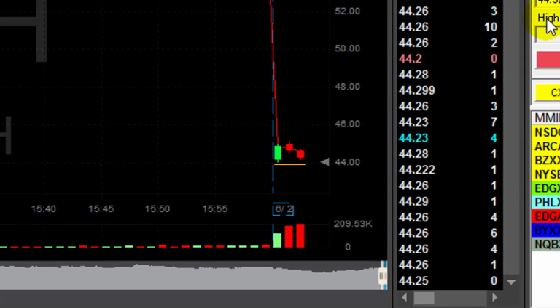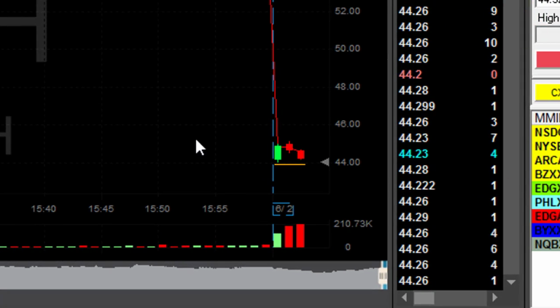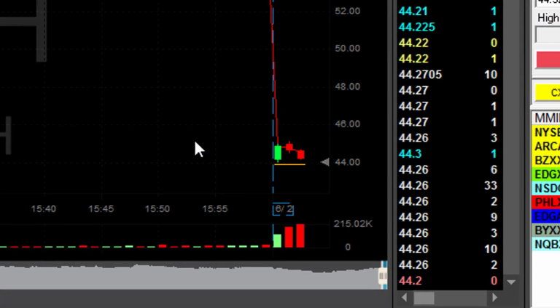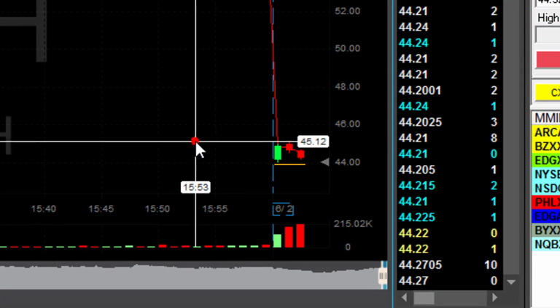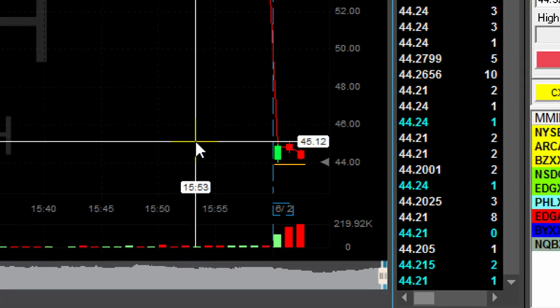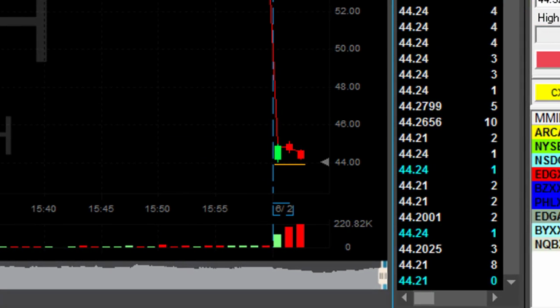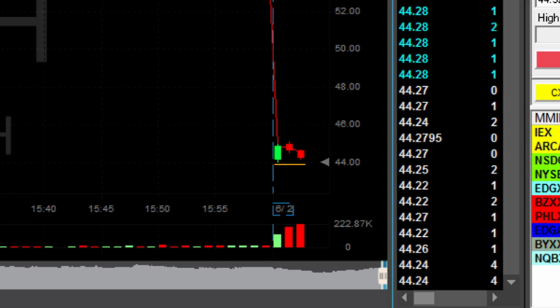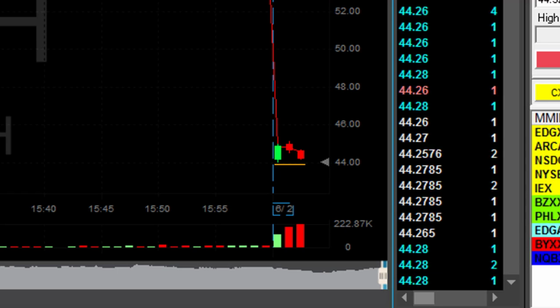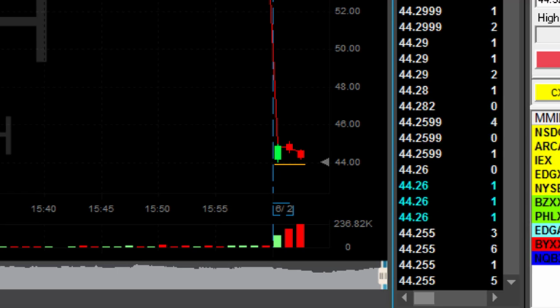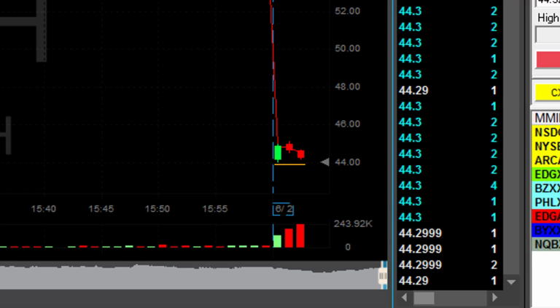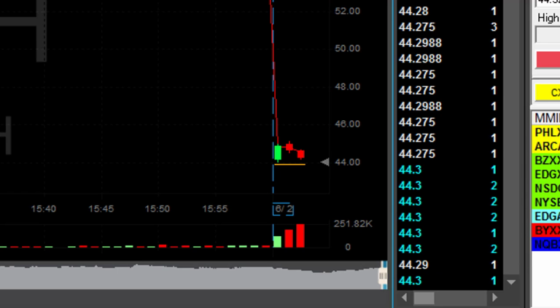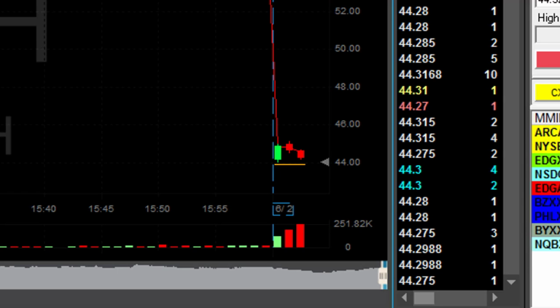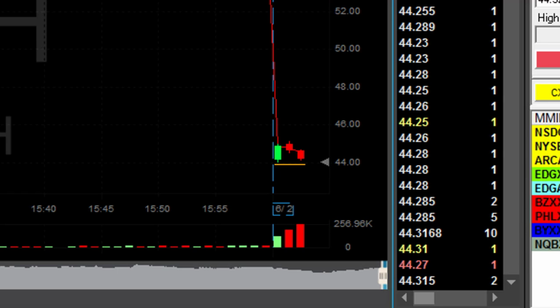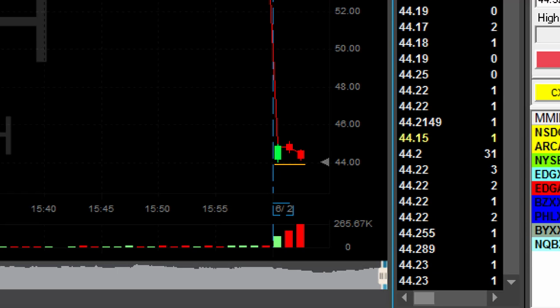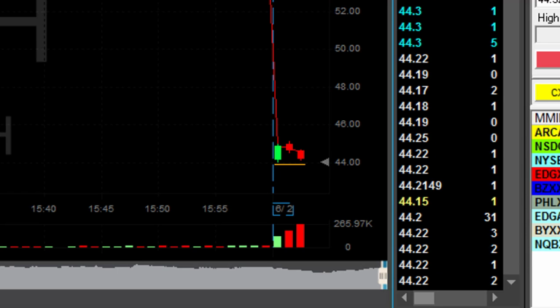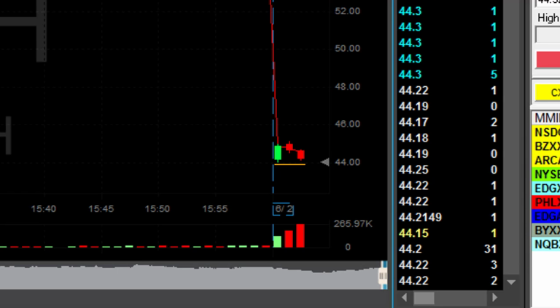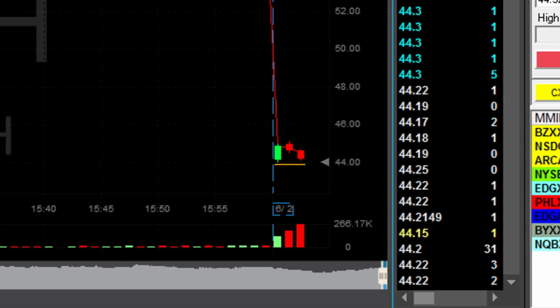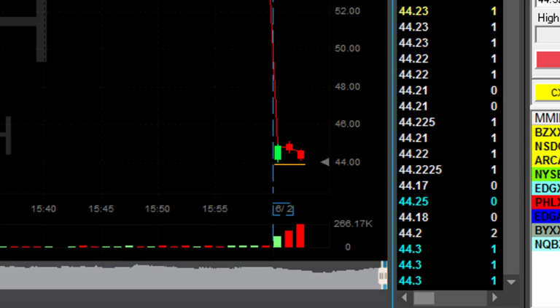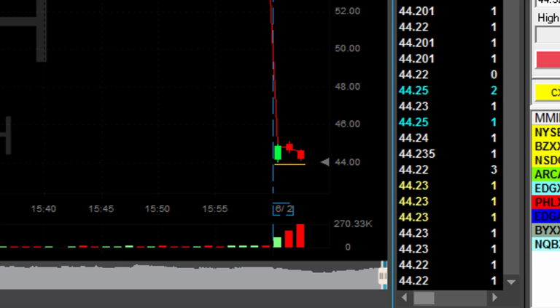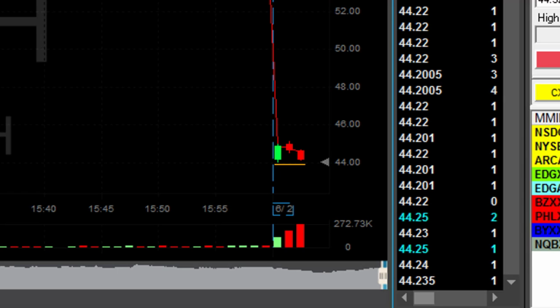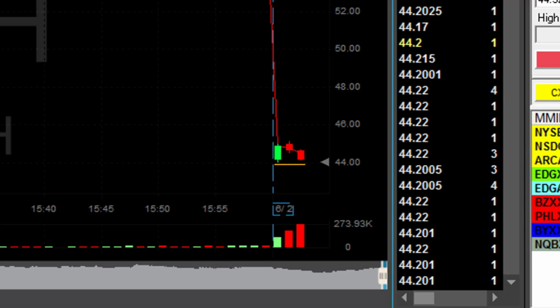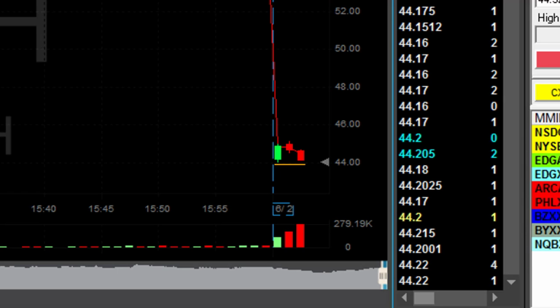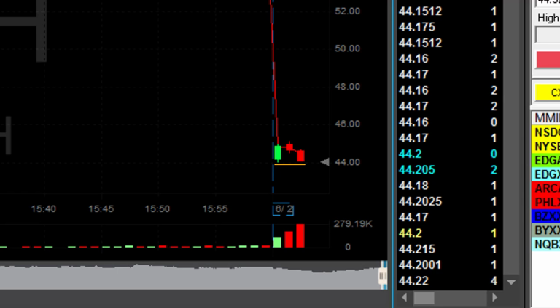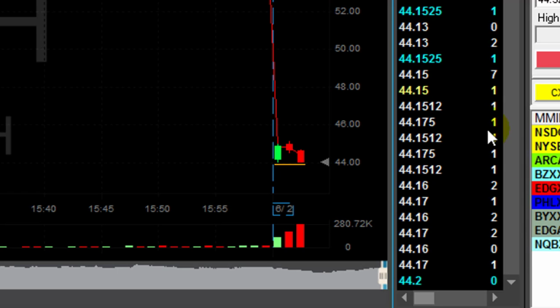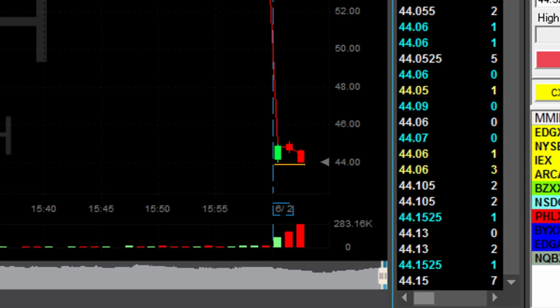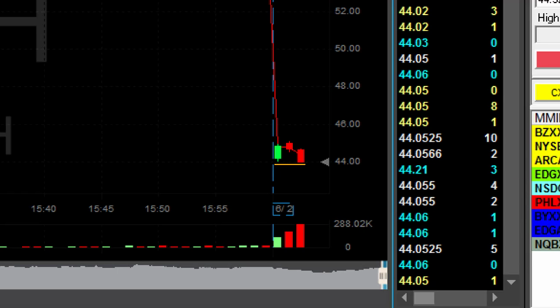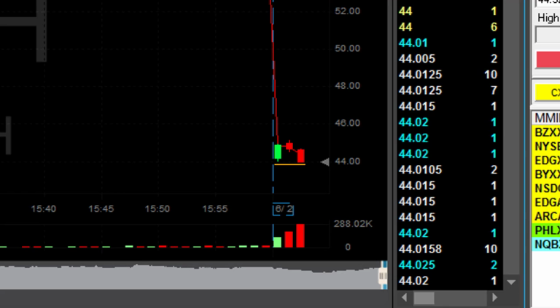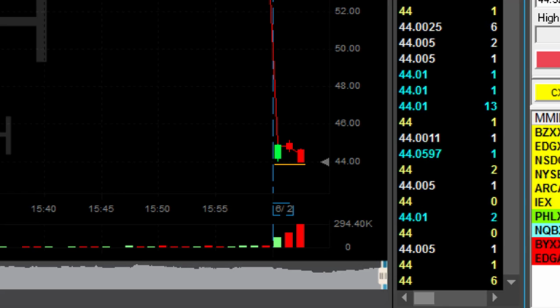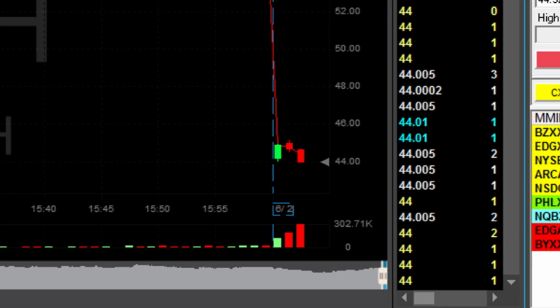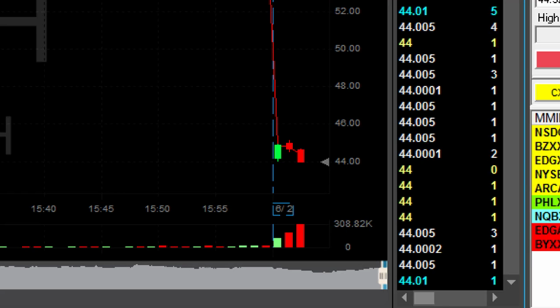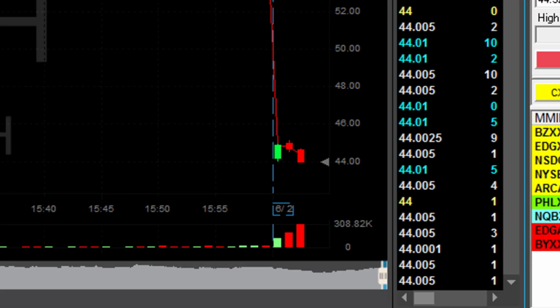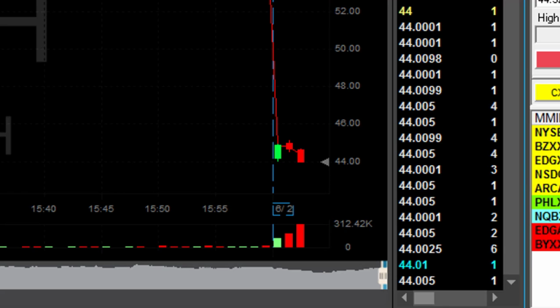Here comes RH — under the lows. I'm up $500, $600, $700, $1,300.